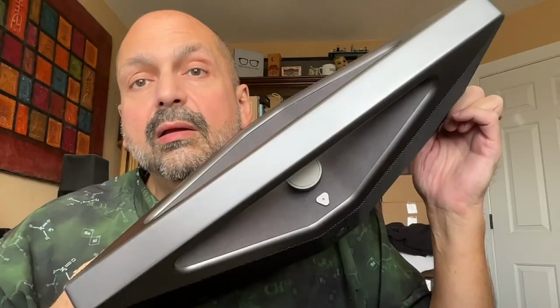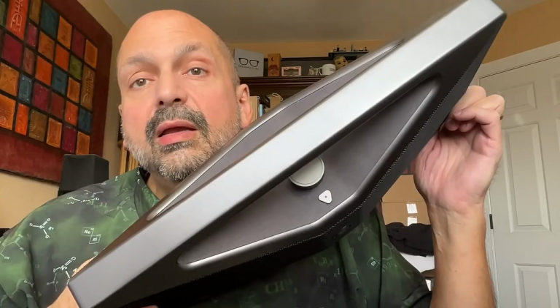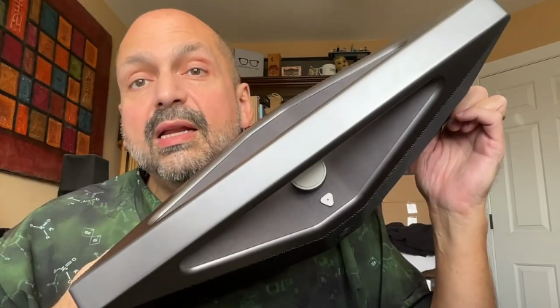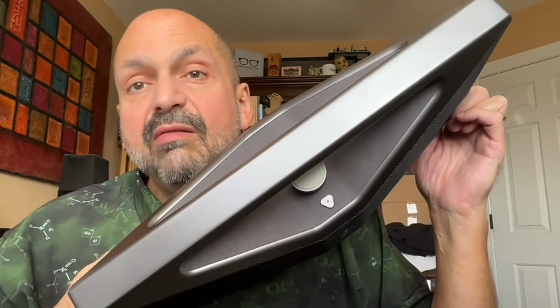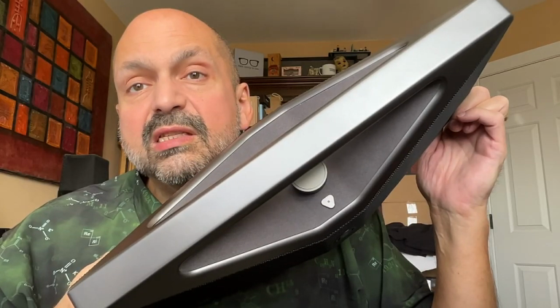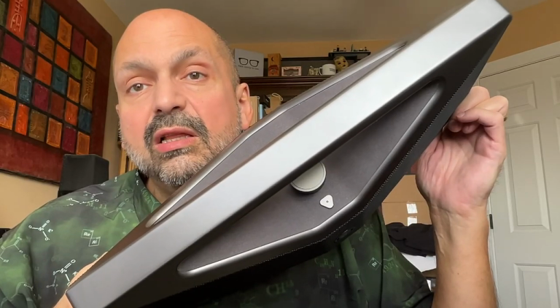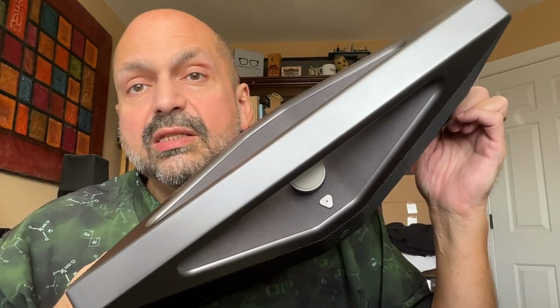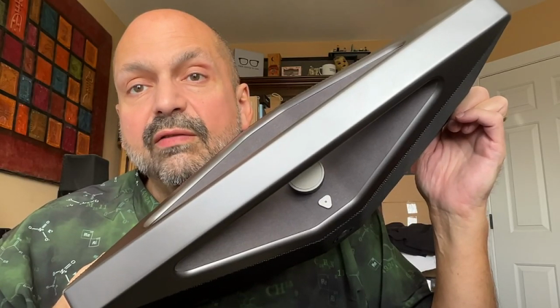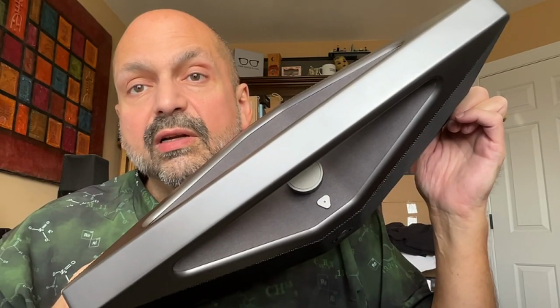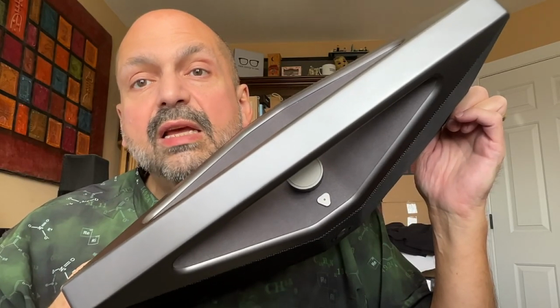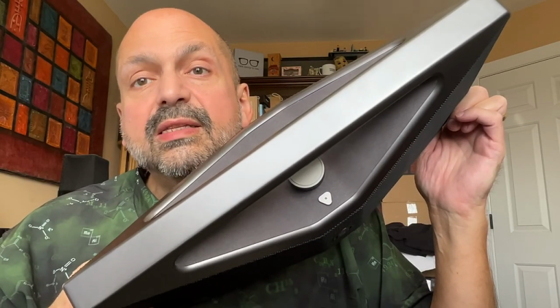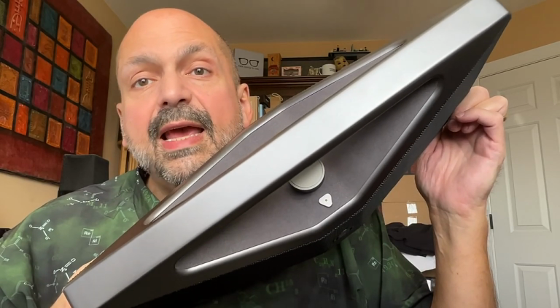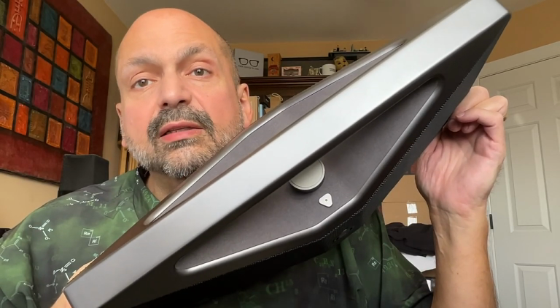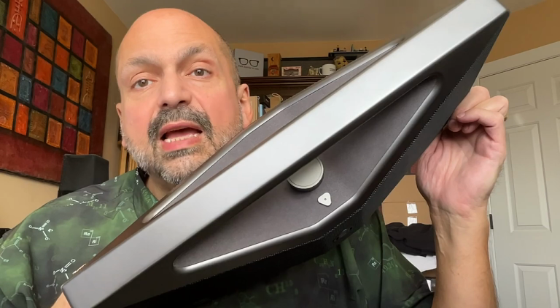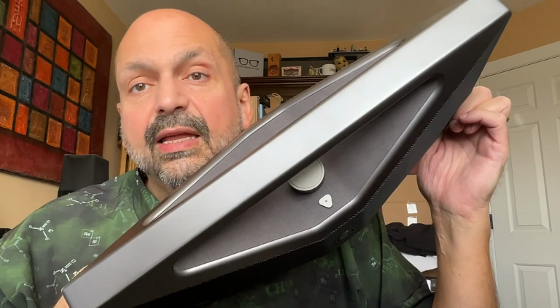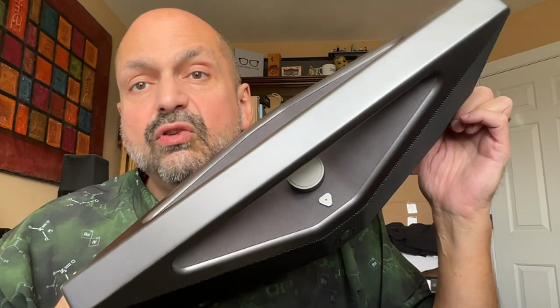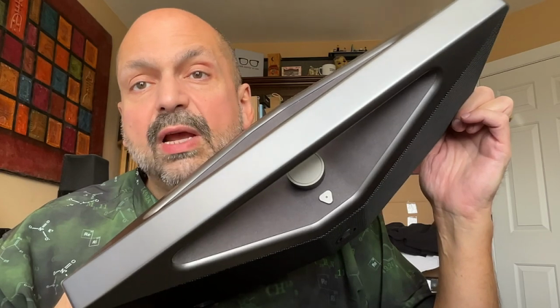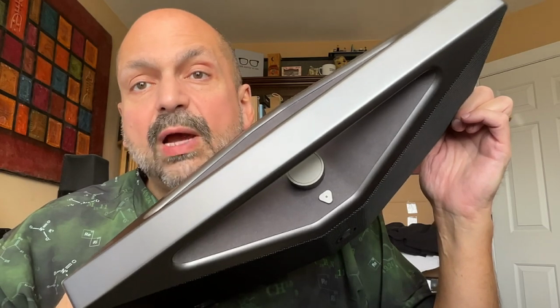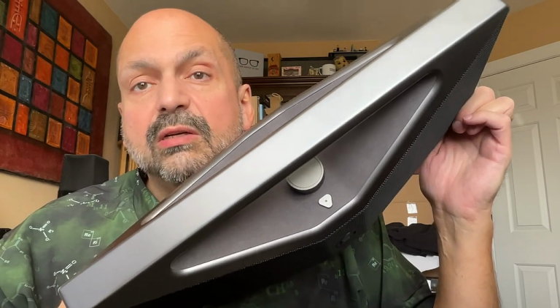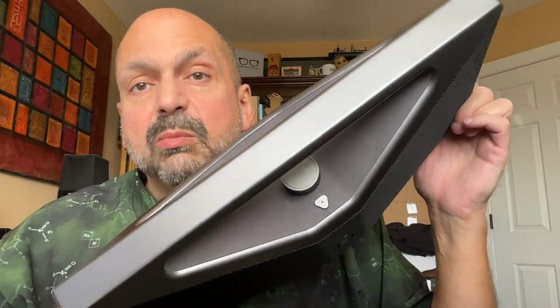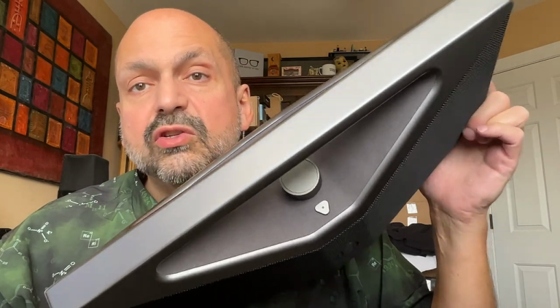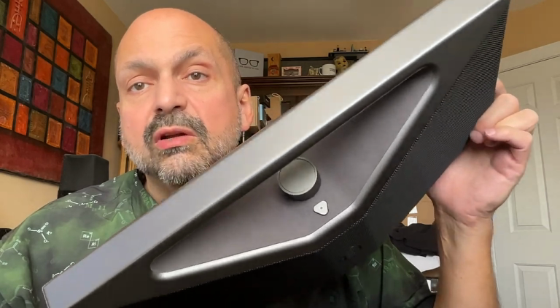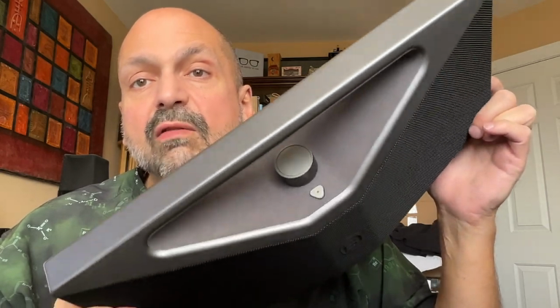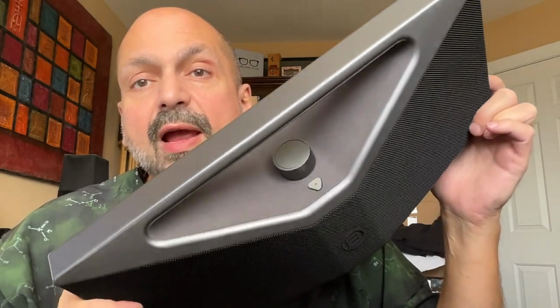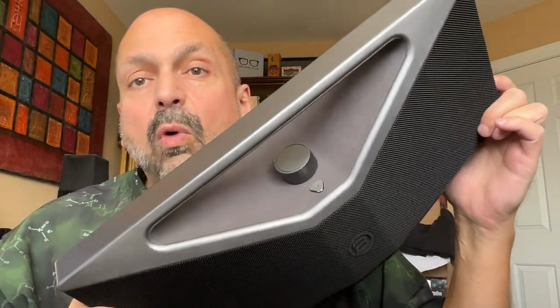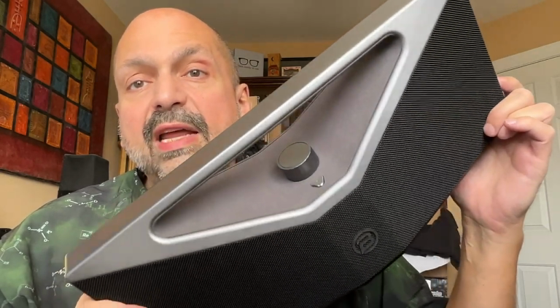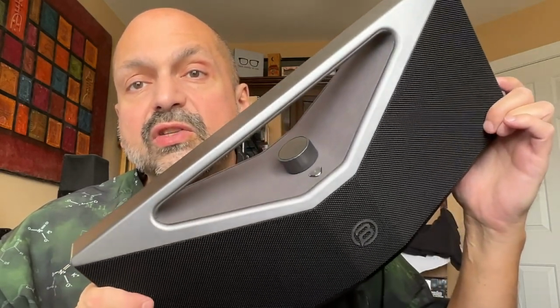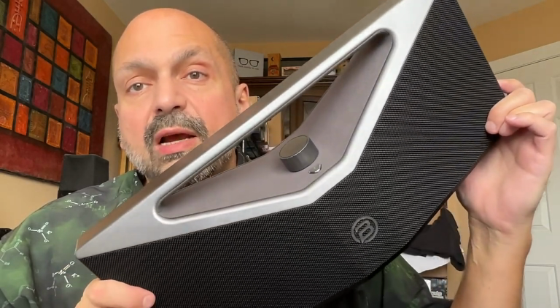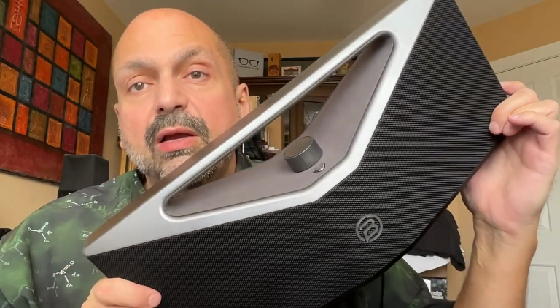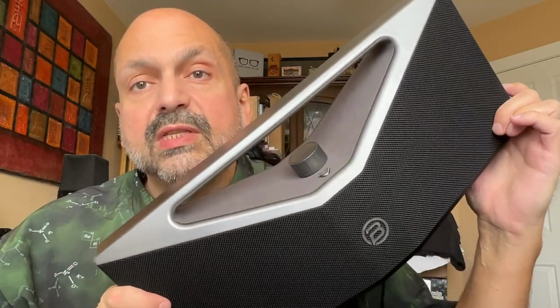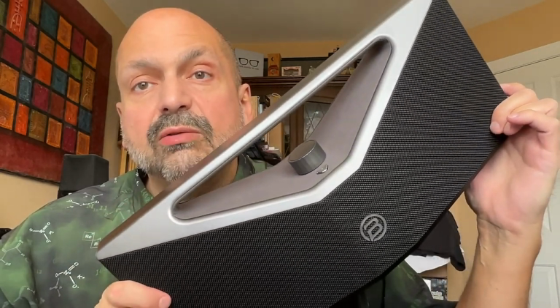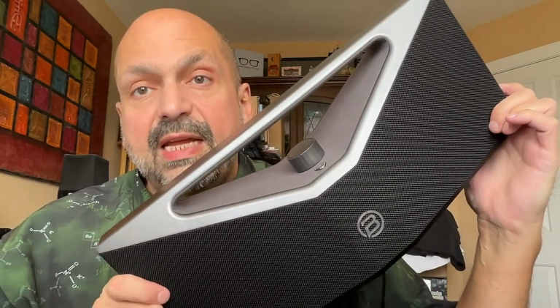It obviously looks different. This angled design gives you a greater dispersion for a wider stereo soundstage.